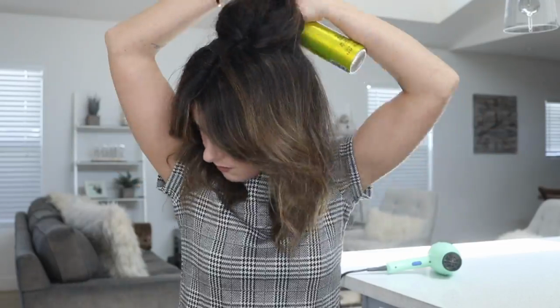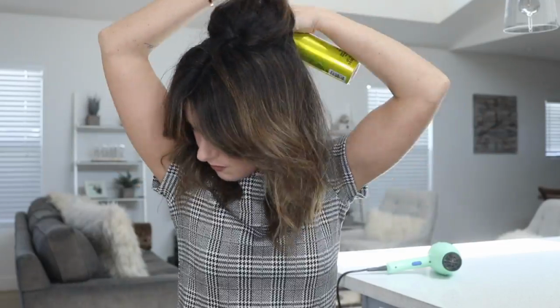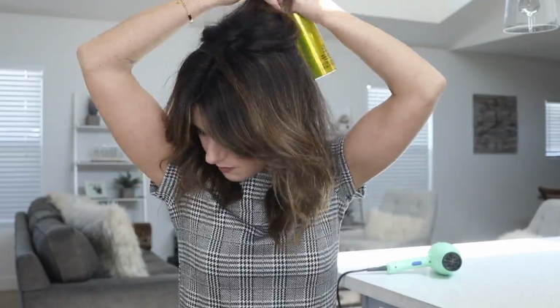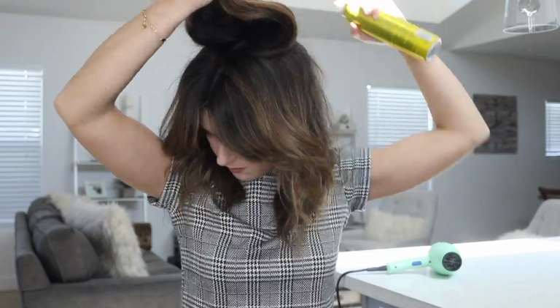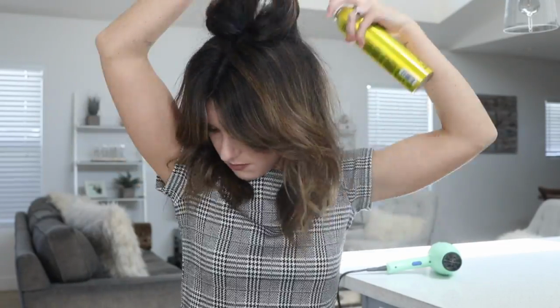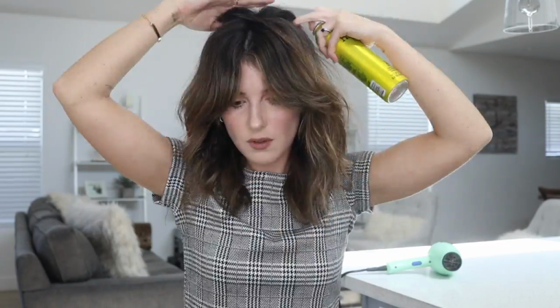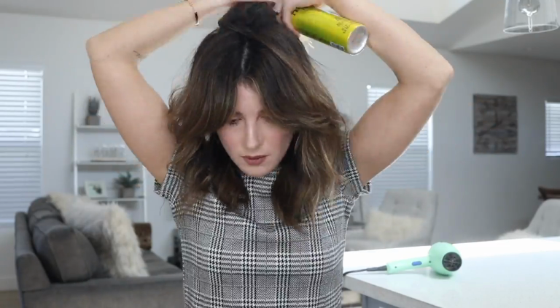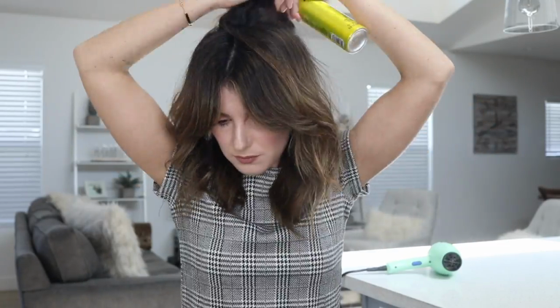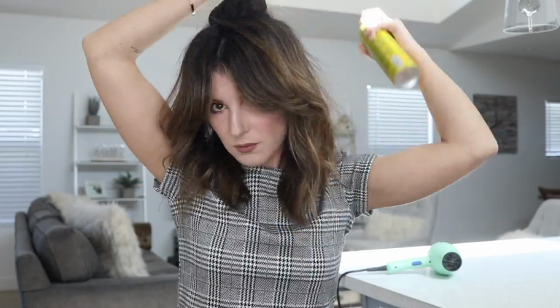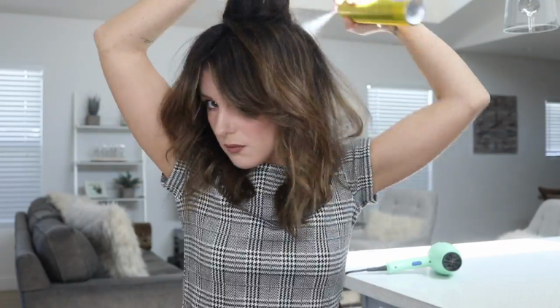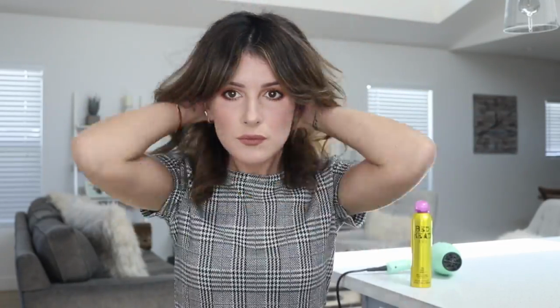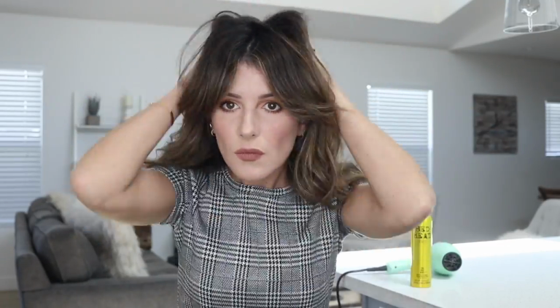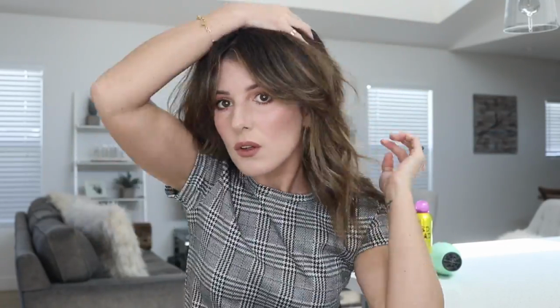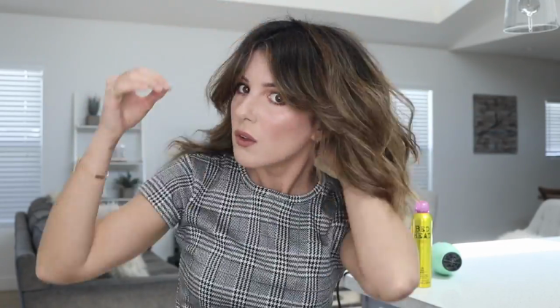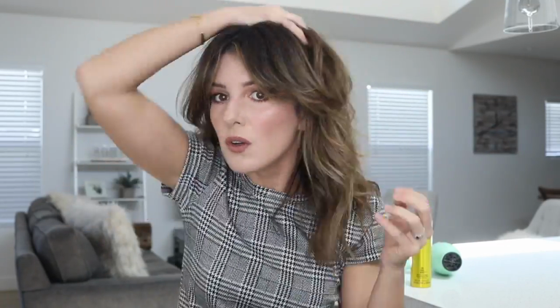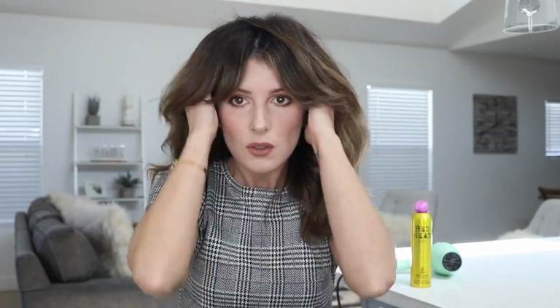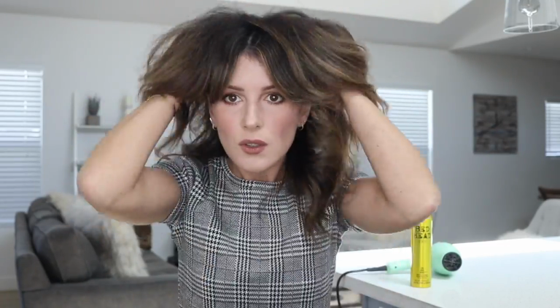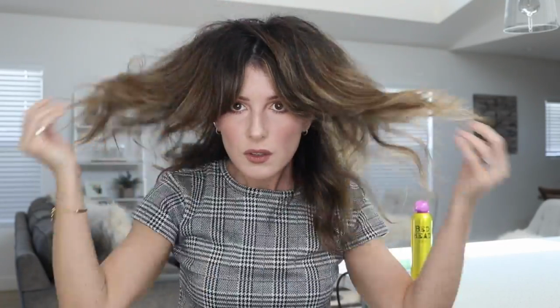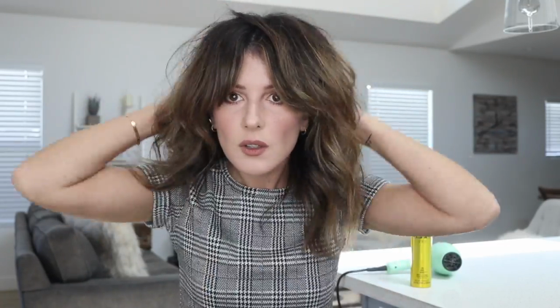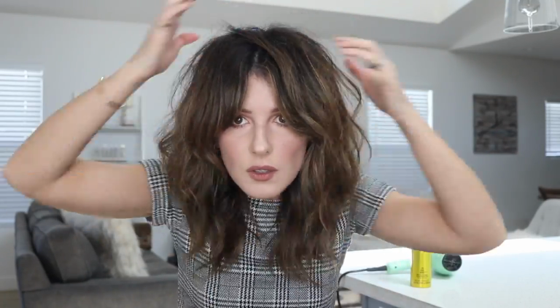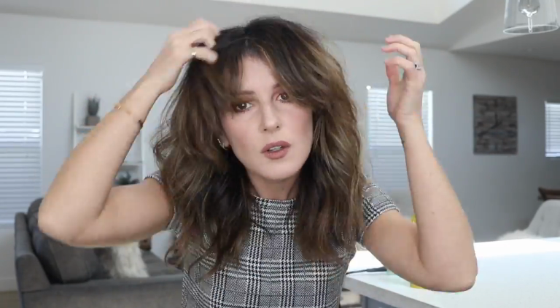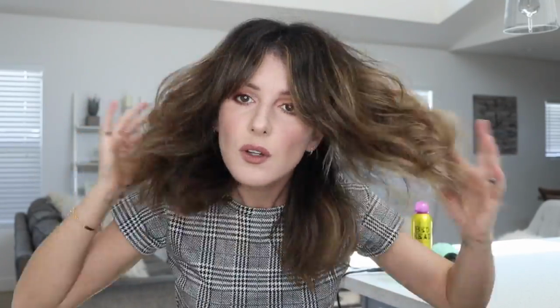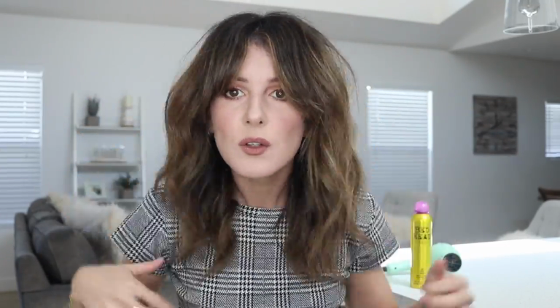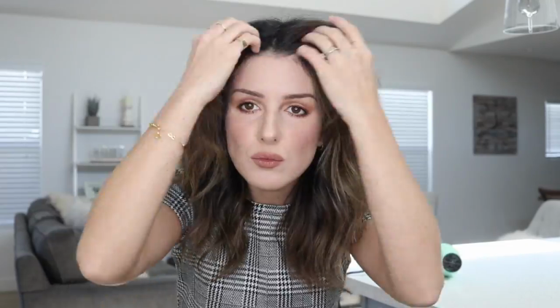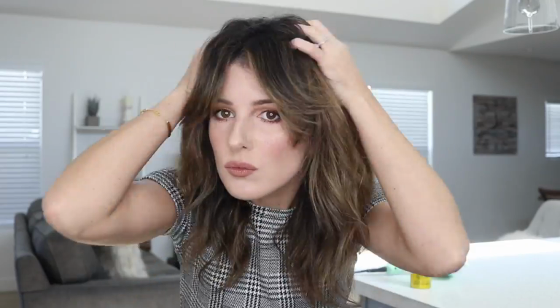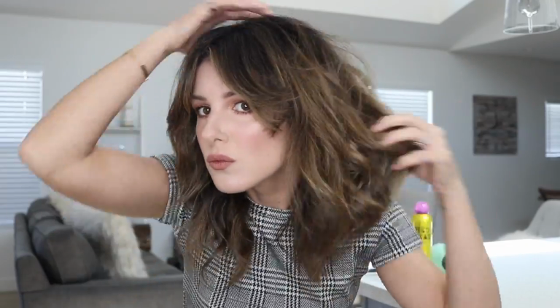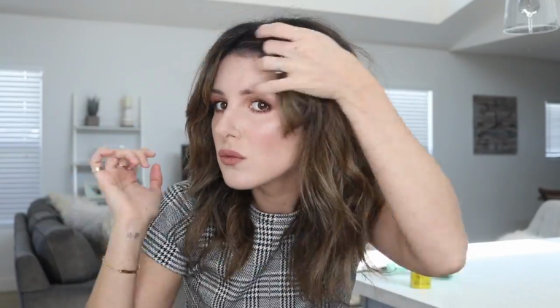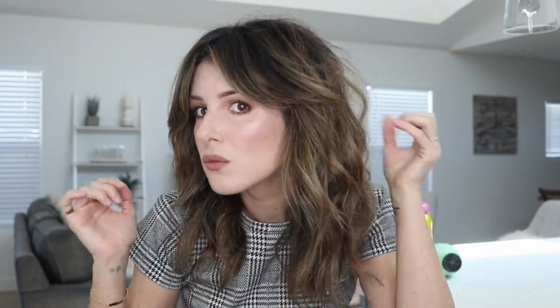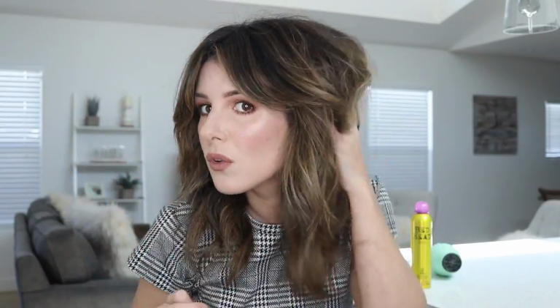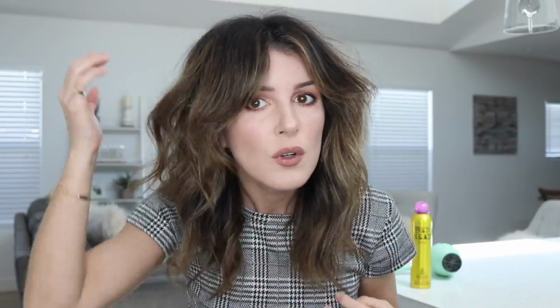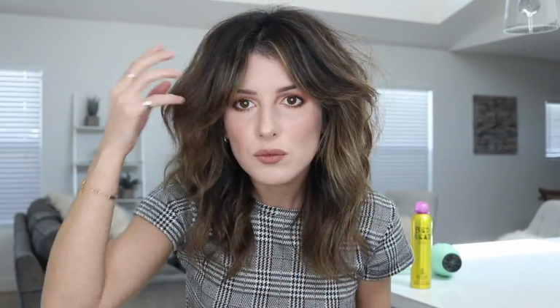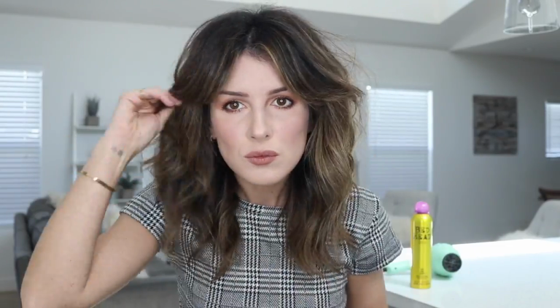After I've applied my dry shampoo all over, I quickly massage my roots to ensure all of the product is blended in and invisible to the eye.